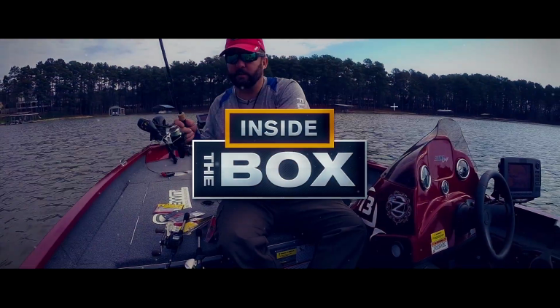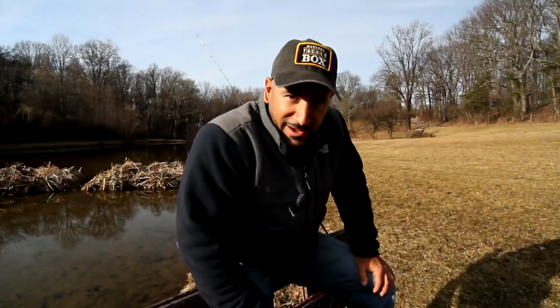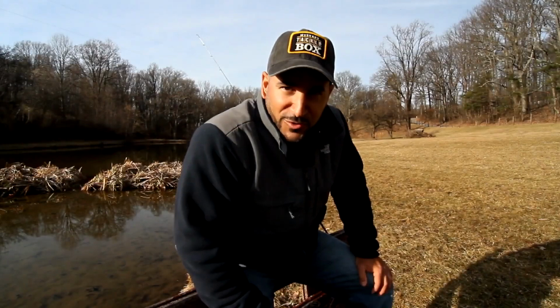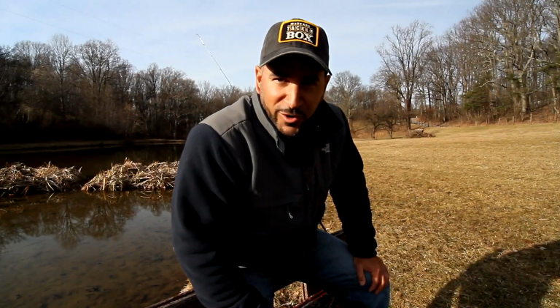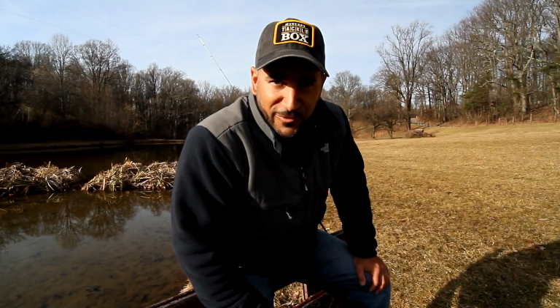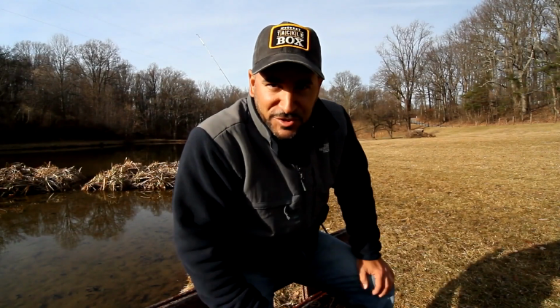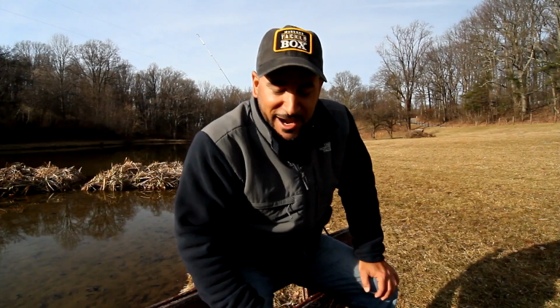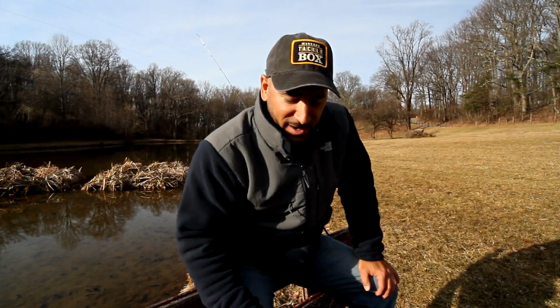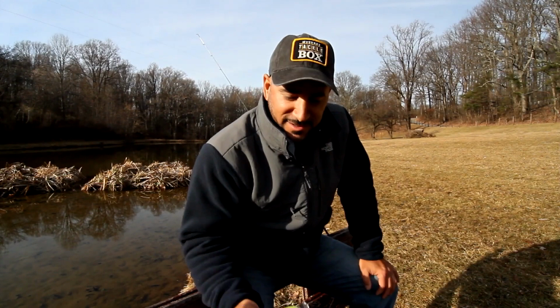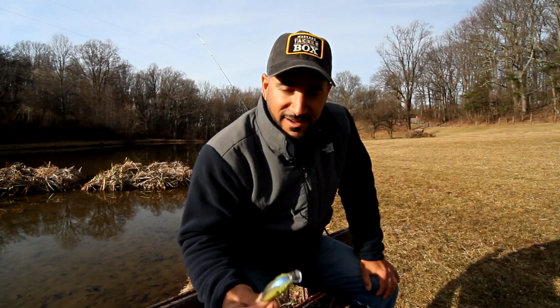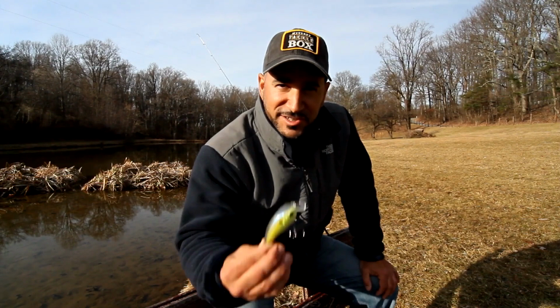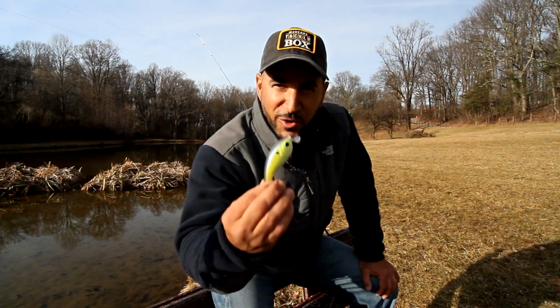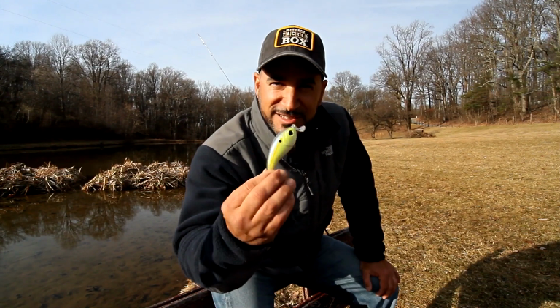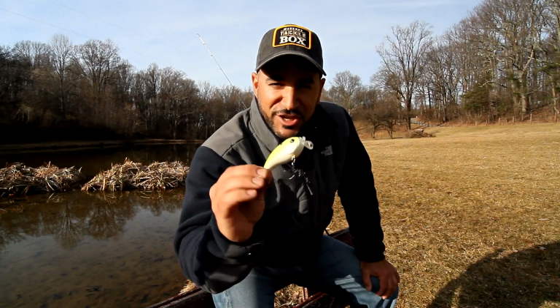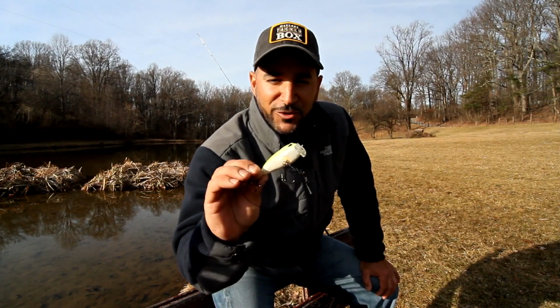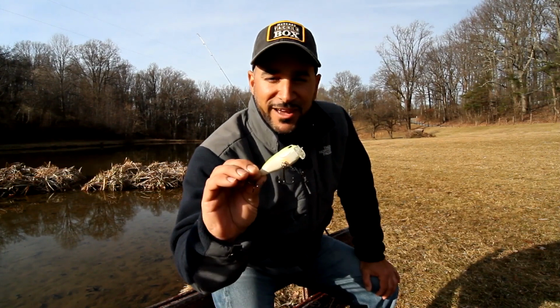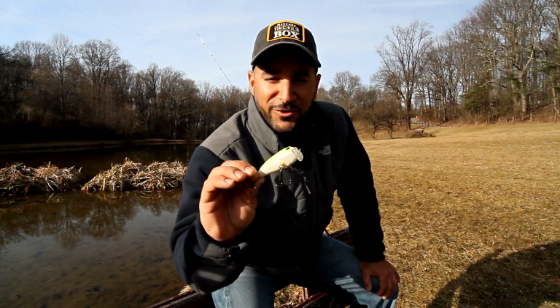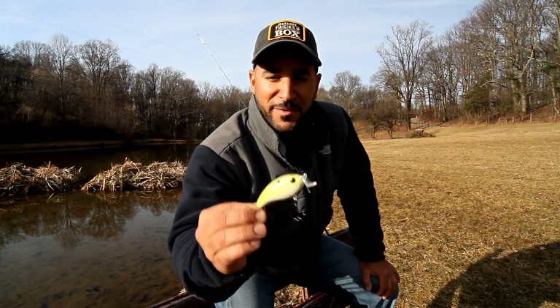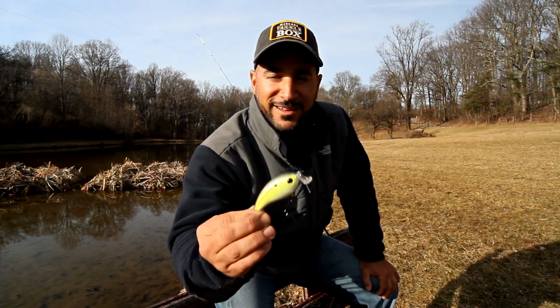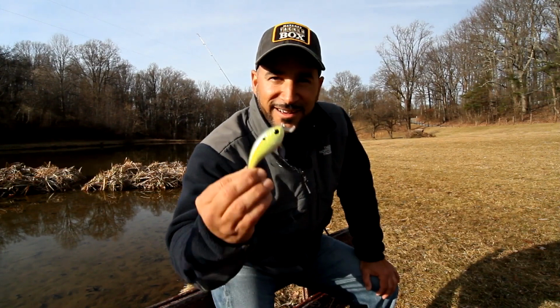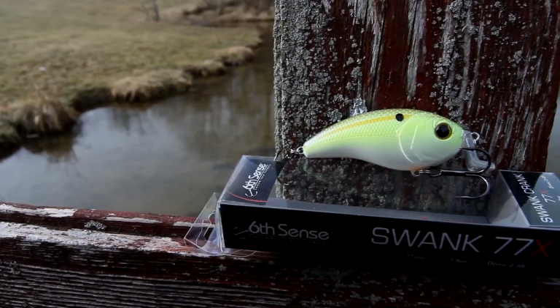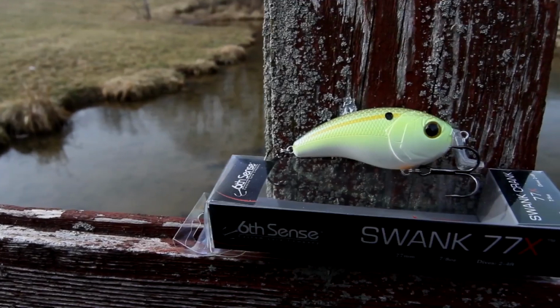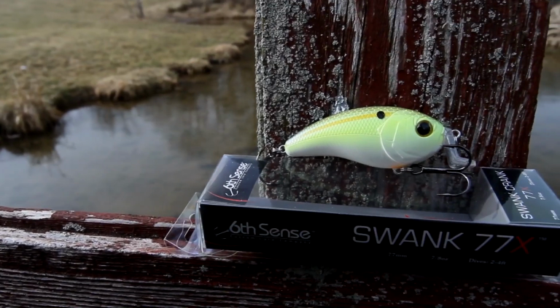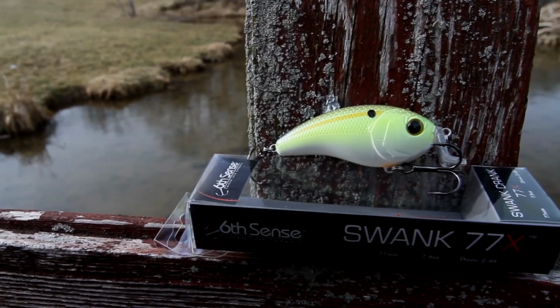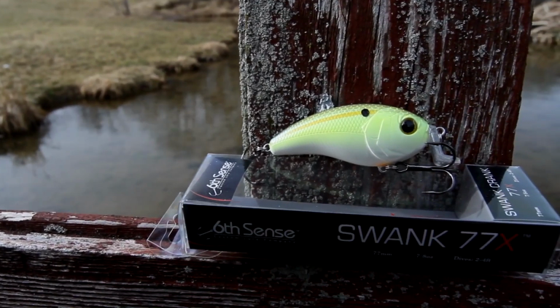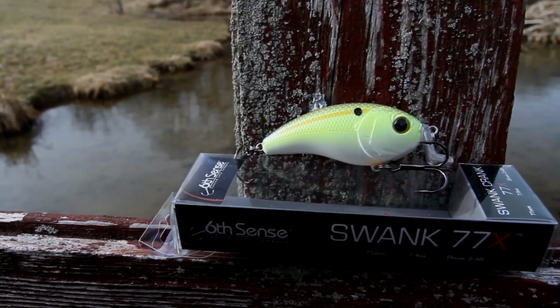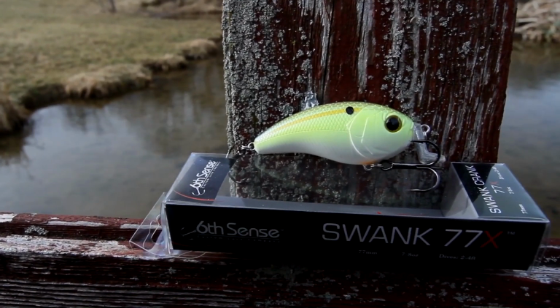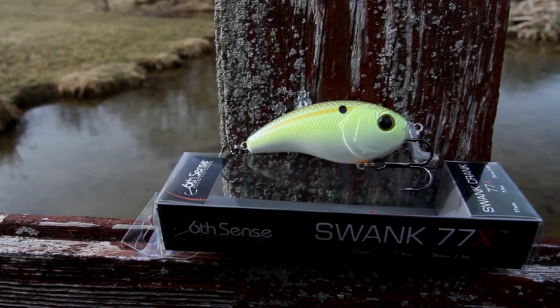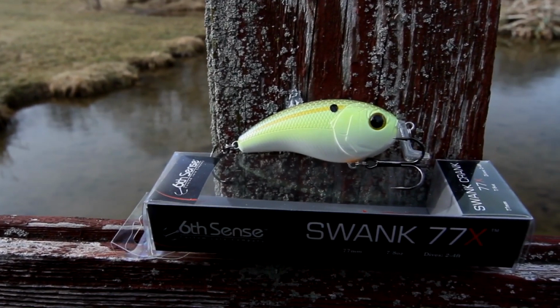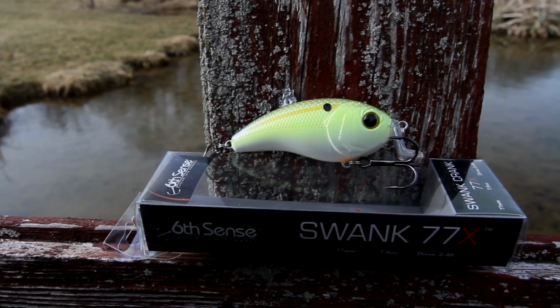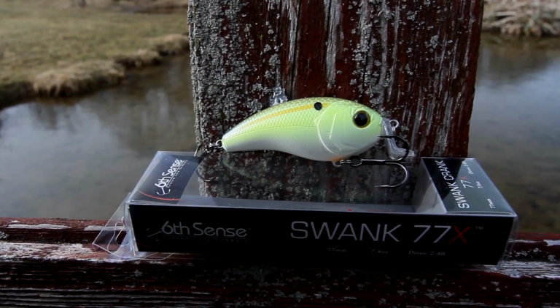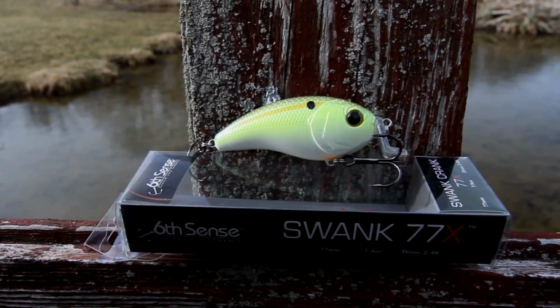Hey folks, Cornell for Mystery Tackle Box. Check out this shallow diving crankbait — it's a Swank Crank 77x by Sixth Sense Lures.